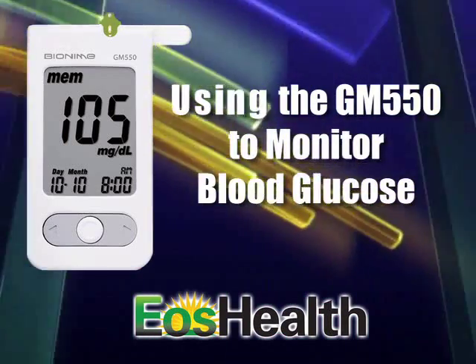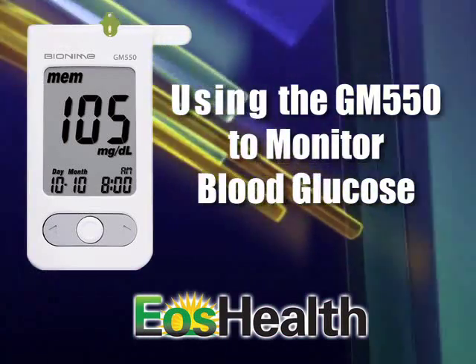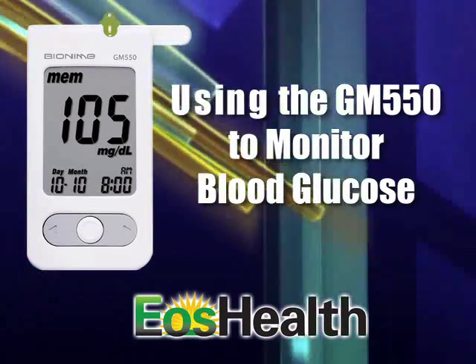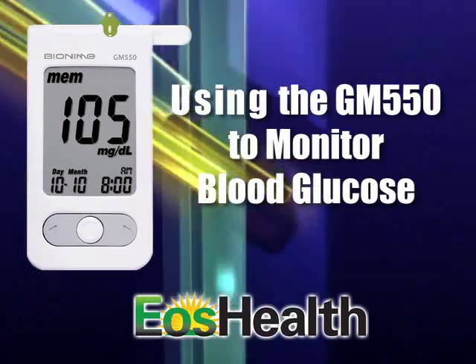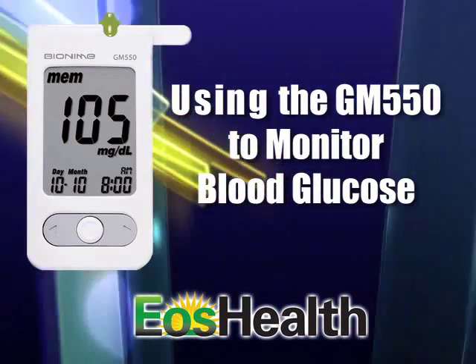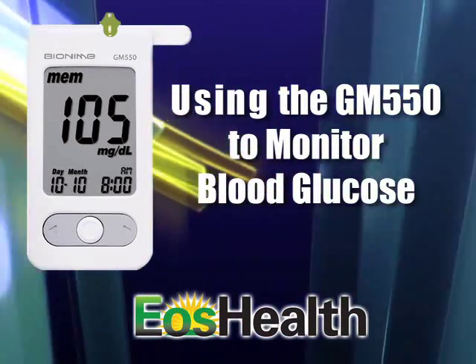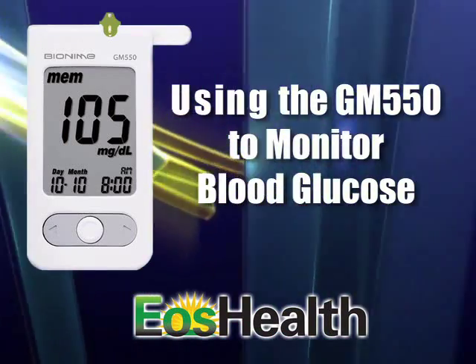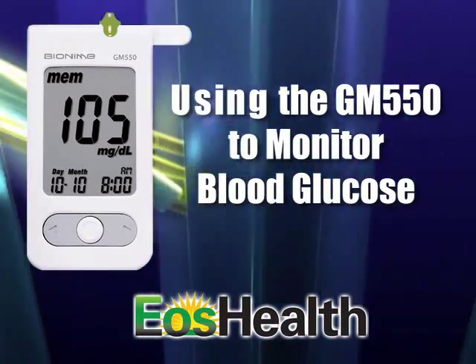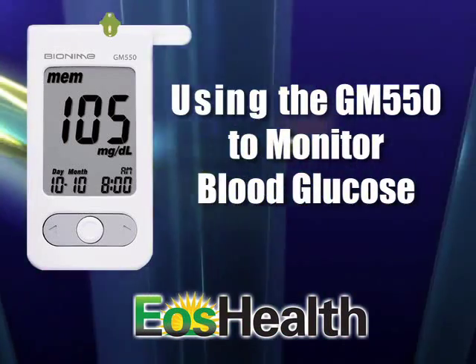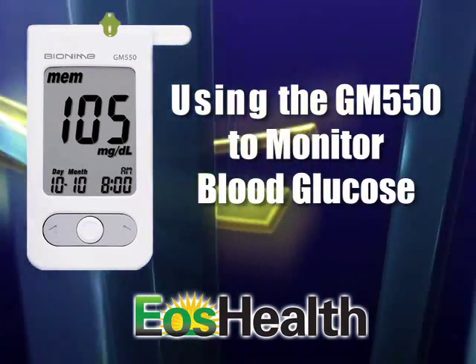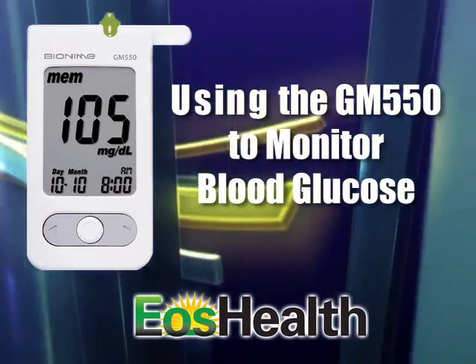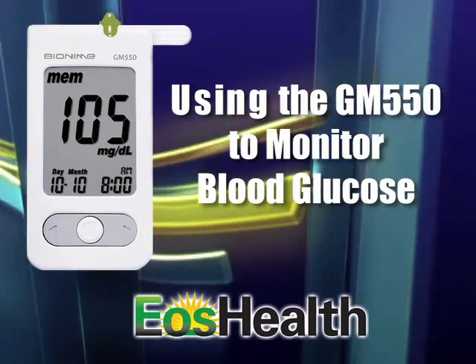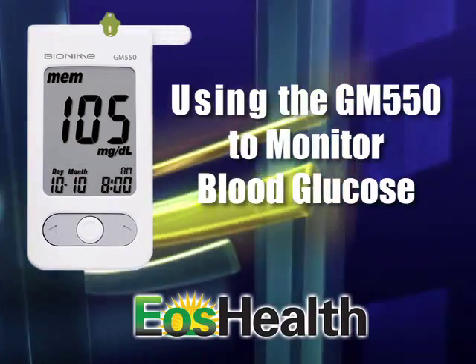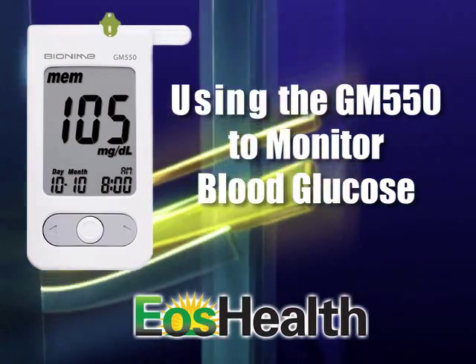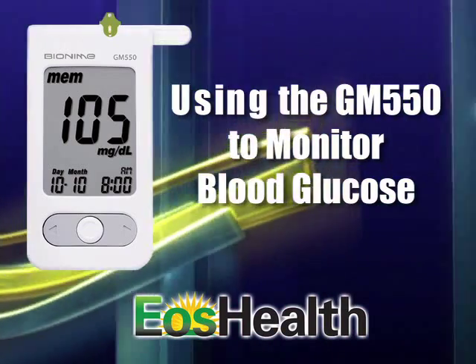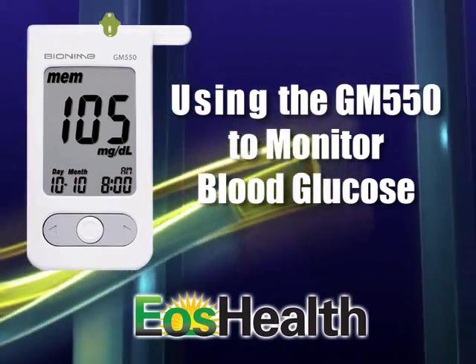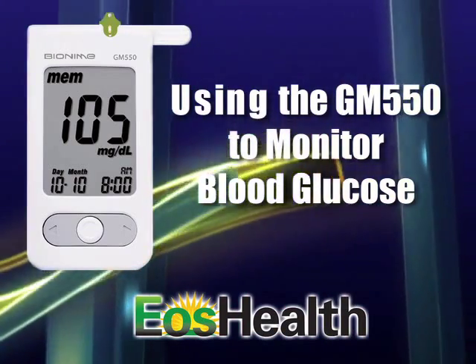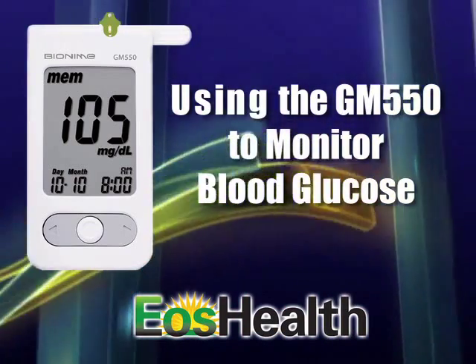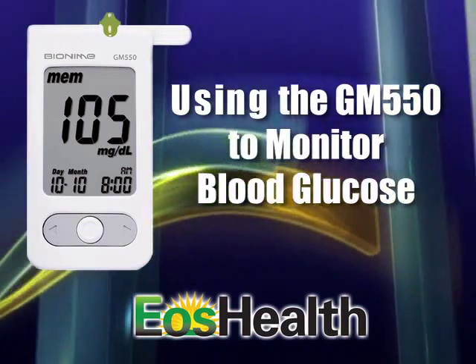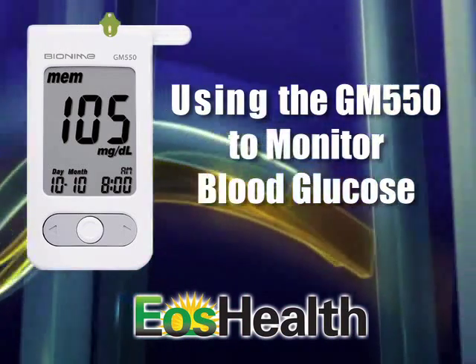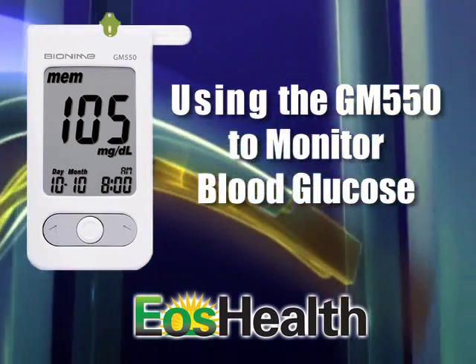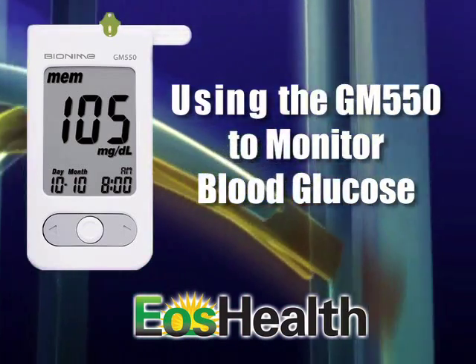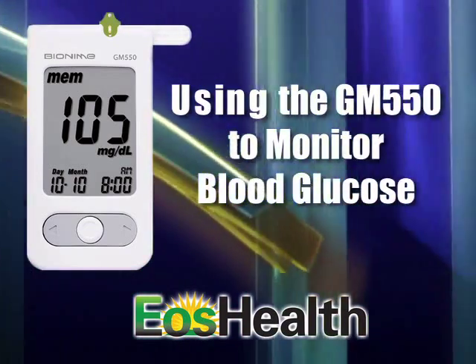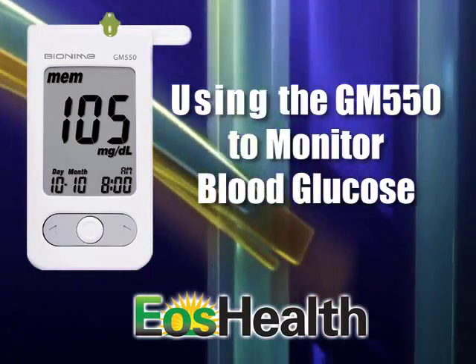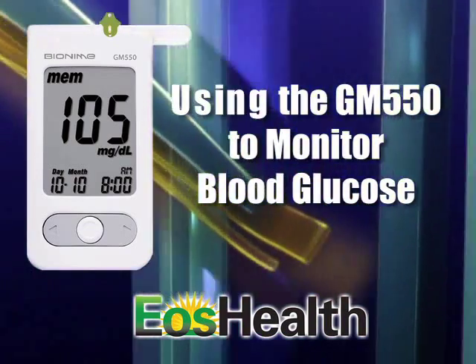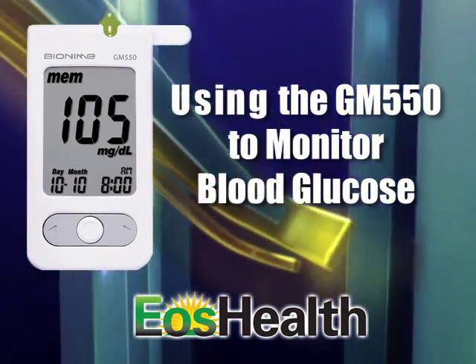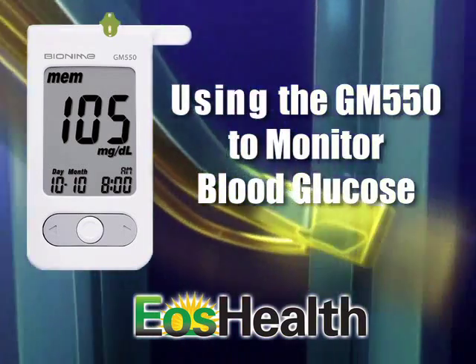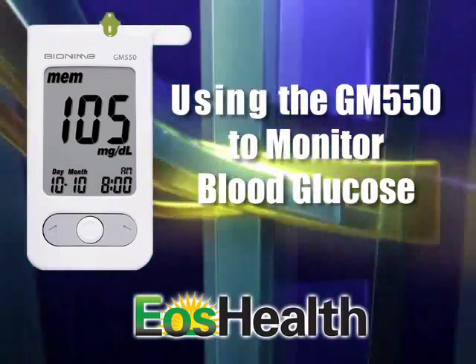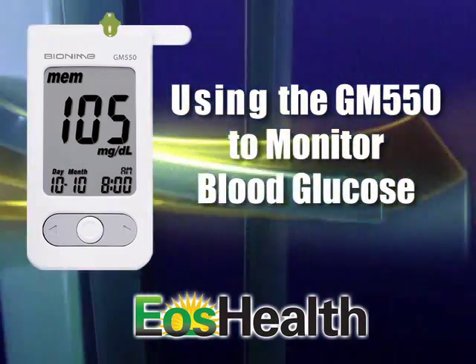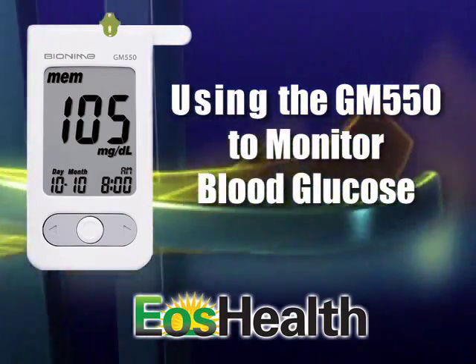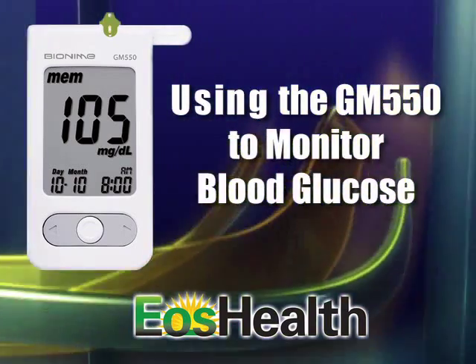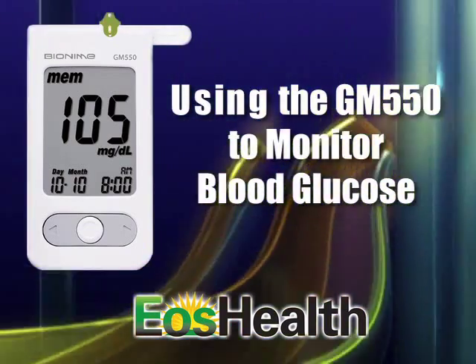In this part of the video, we'll go over the steps for monitoring your blood glucose using the GM-550.